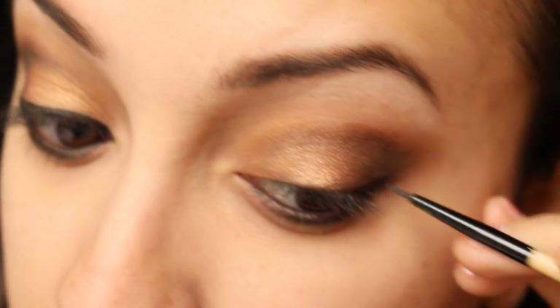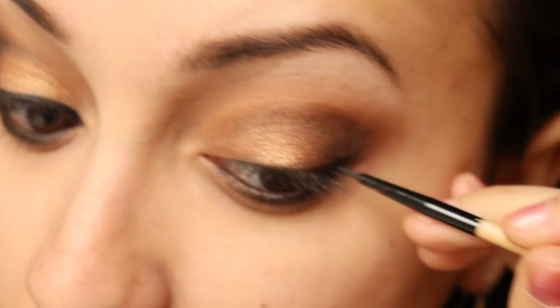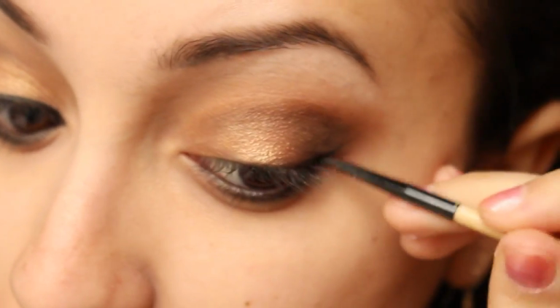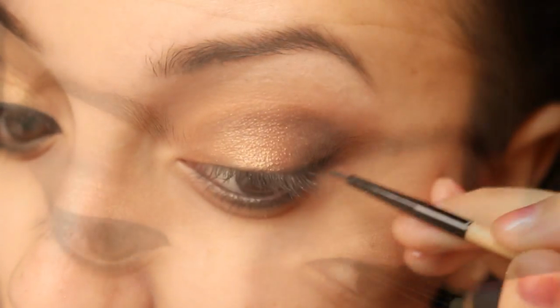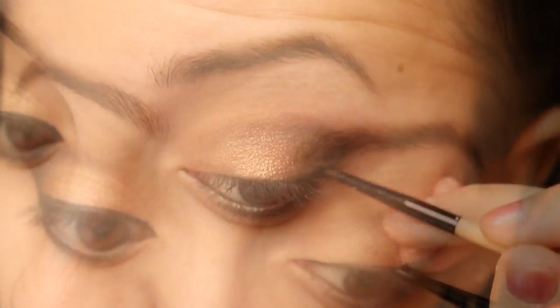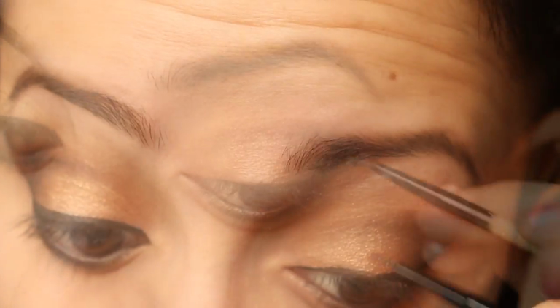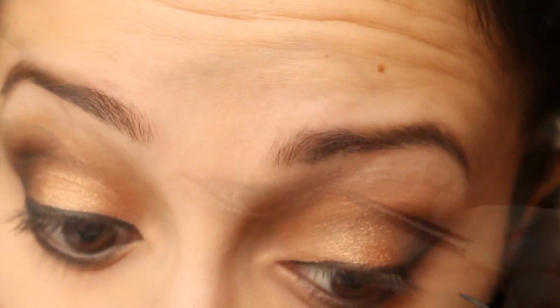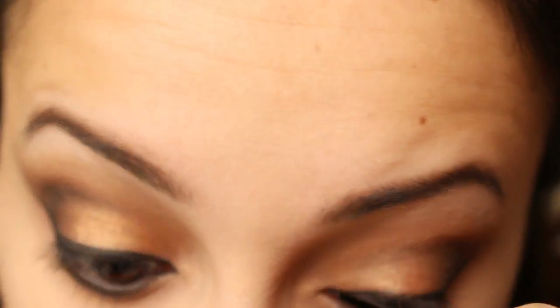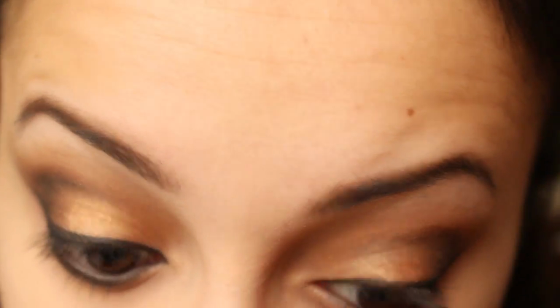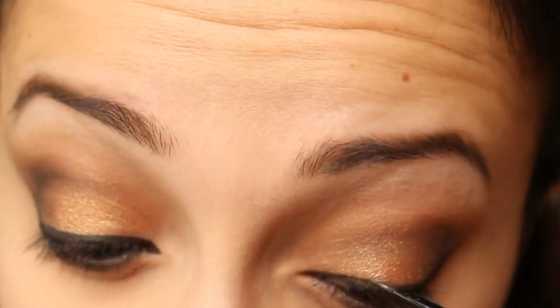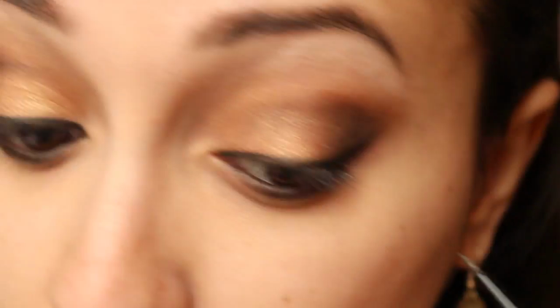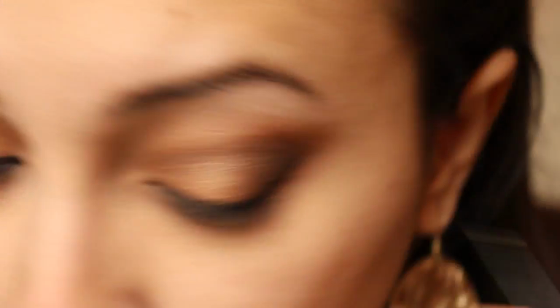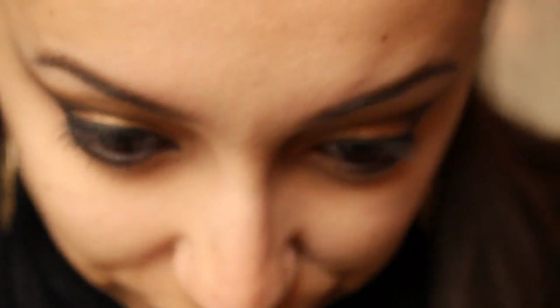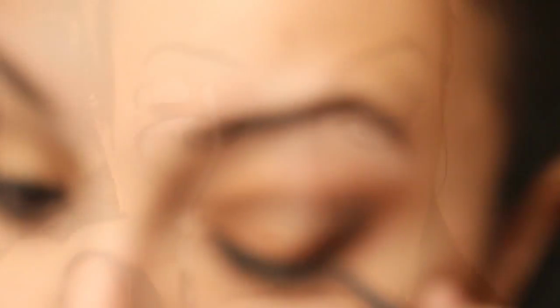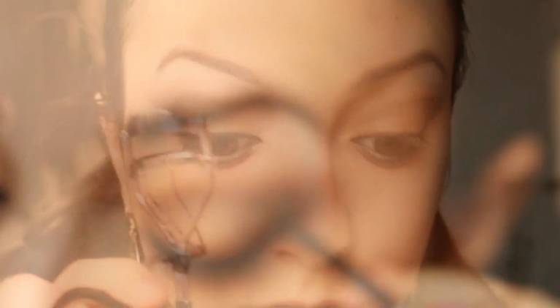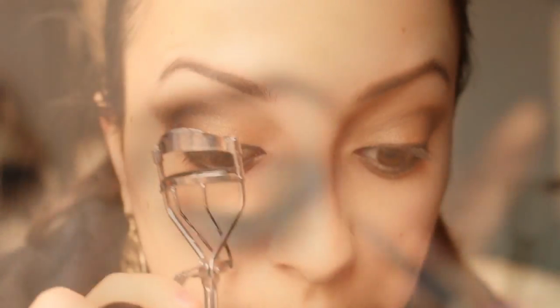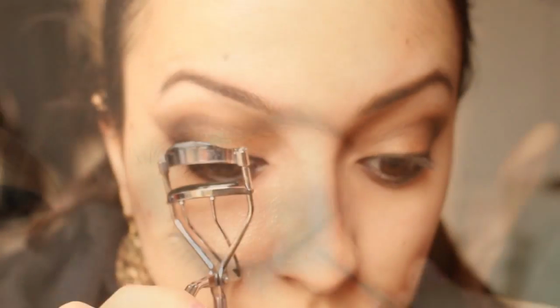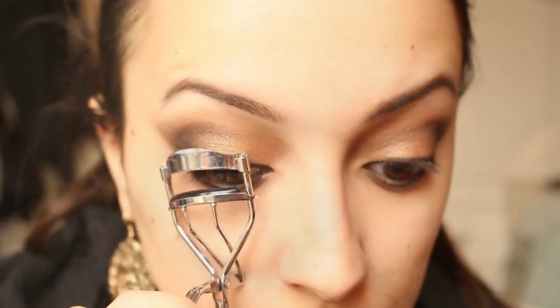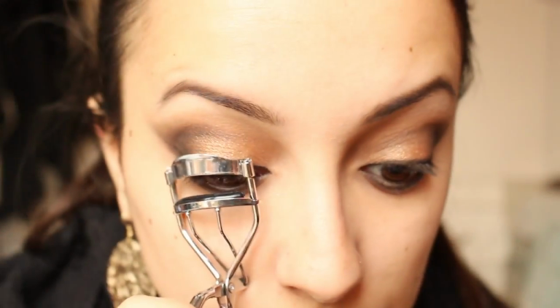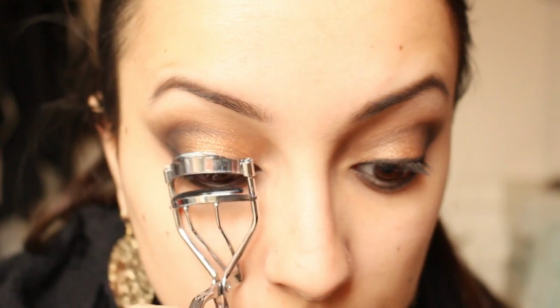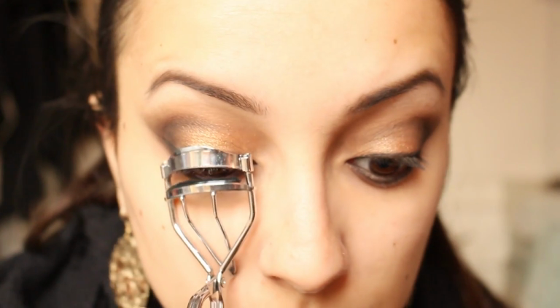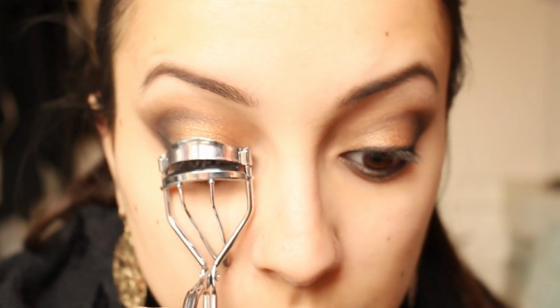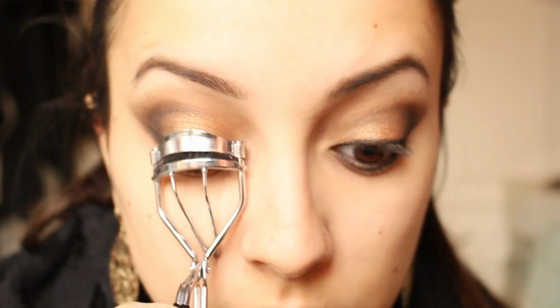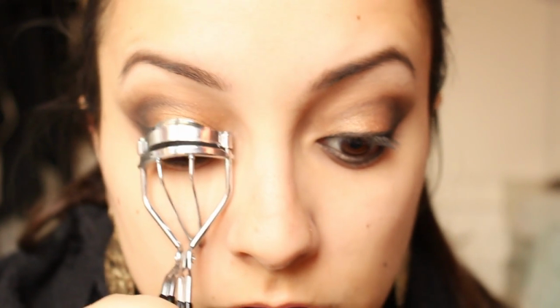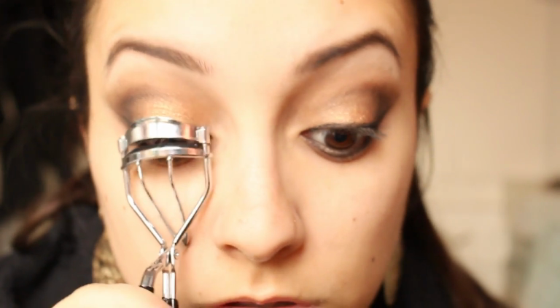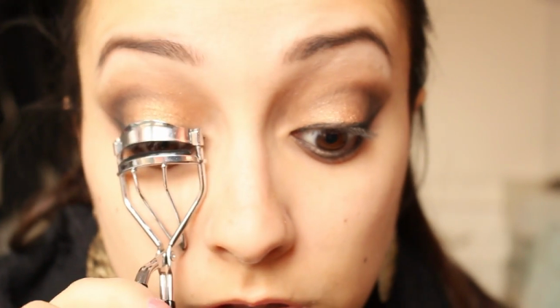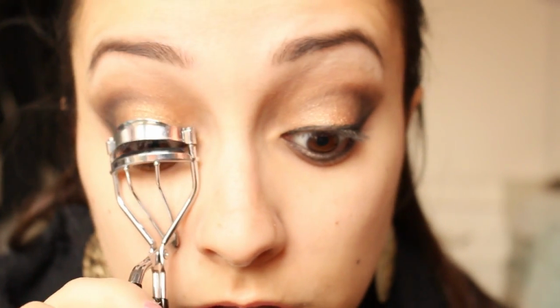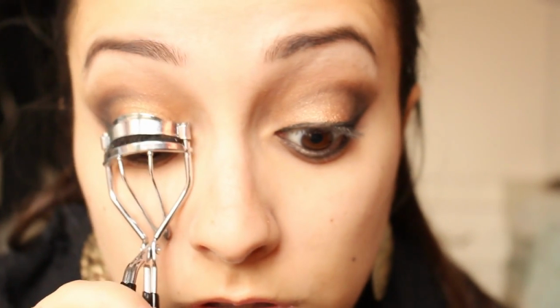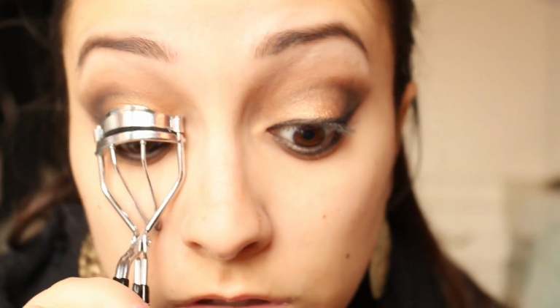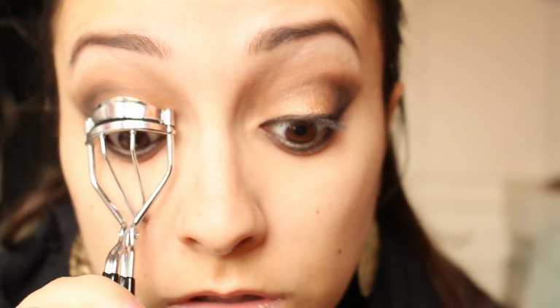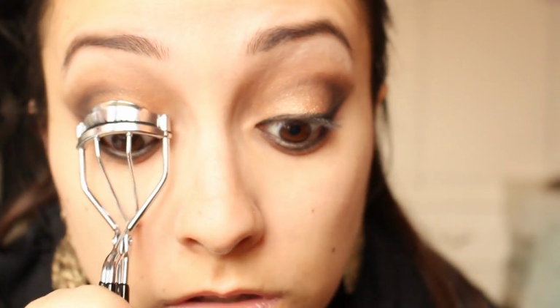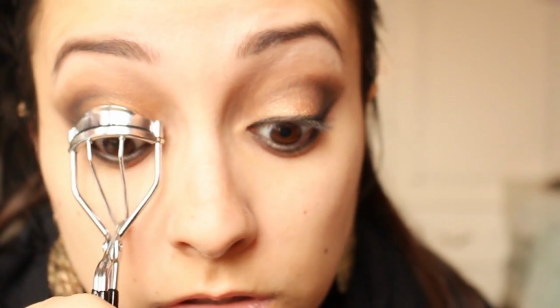I curl my eyelashes and apply my mascara.